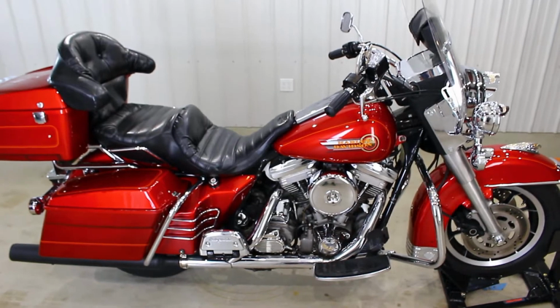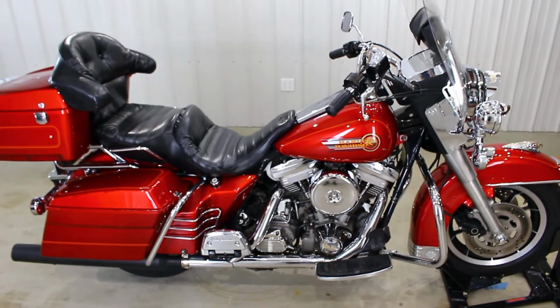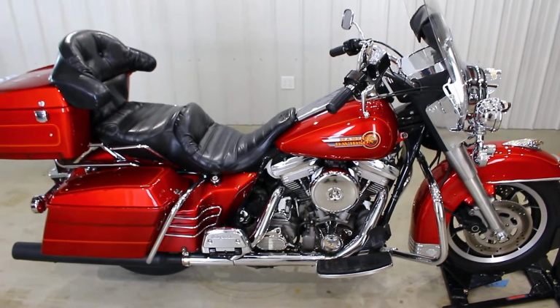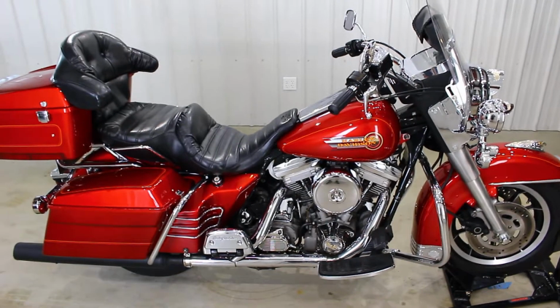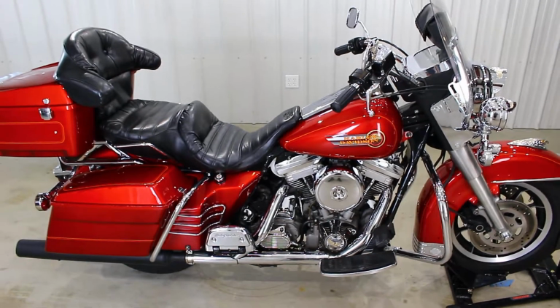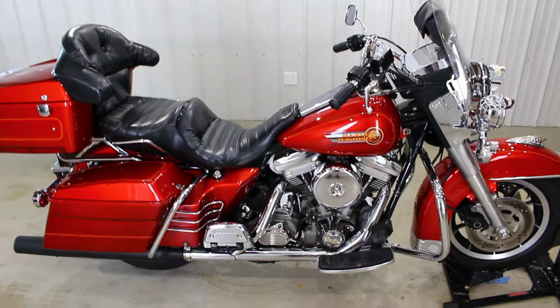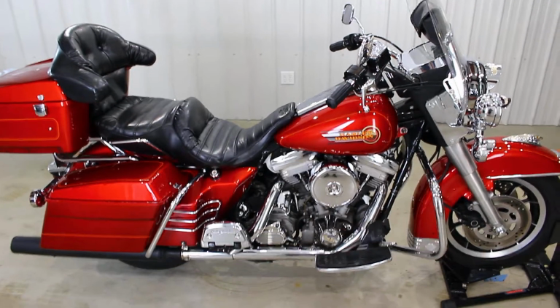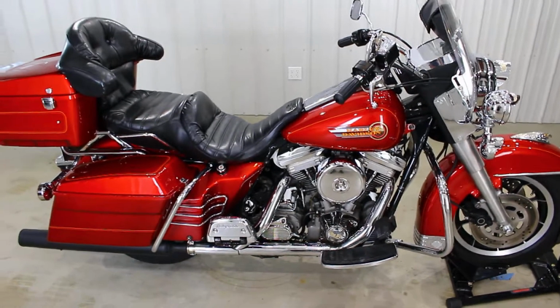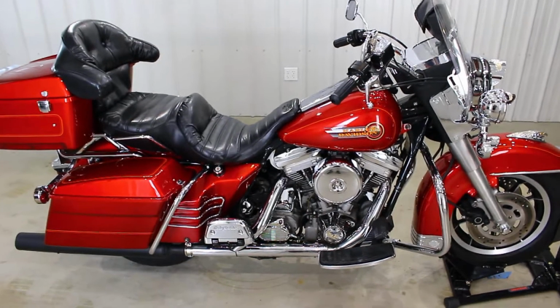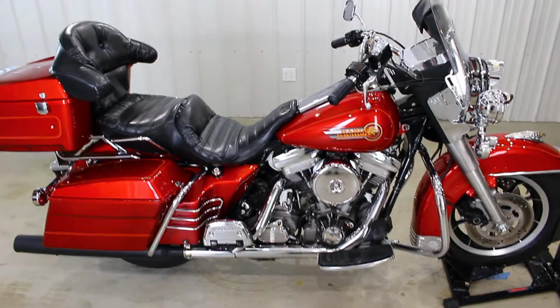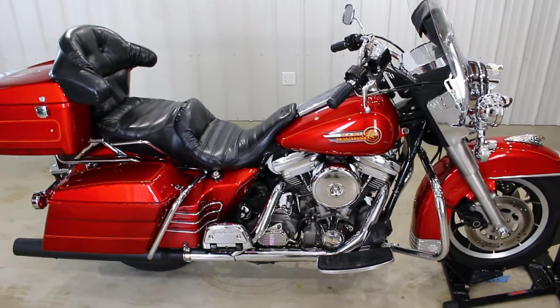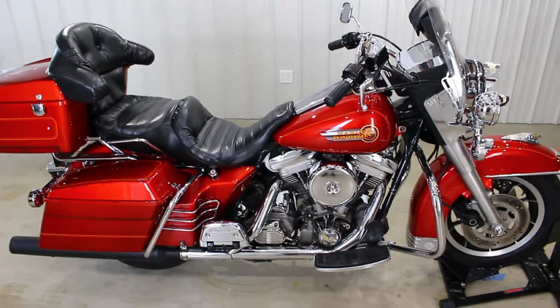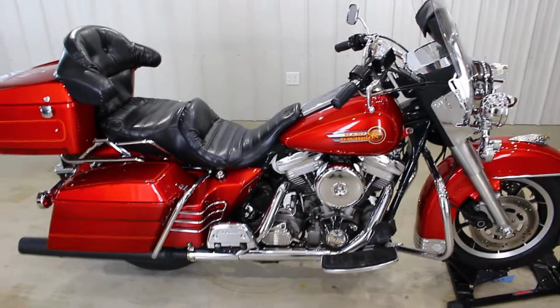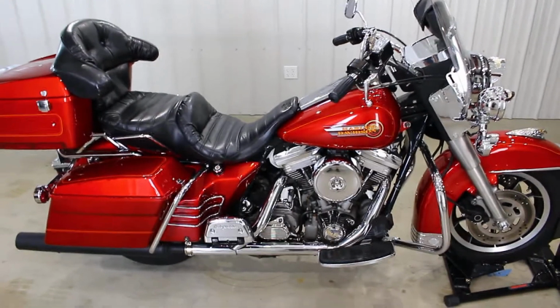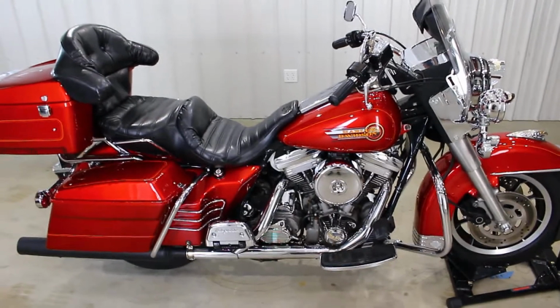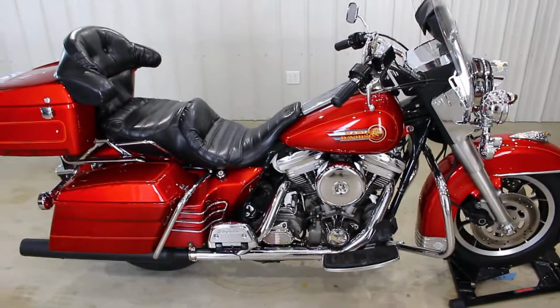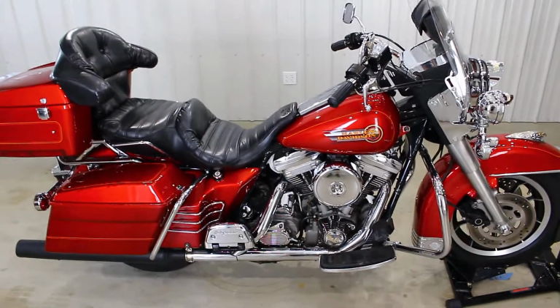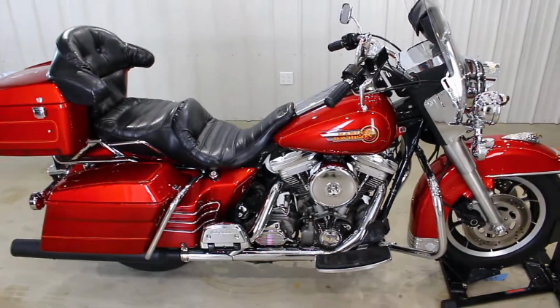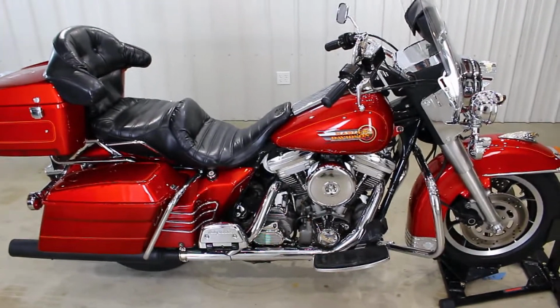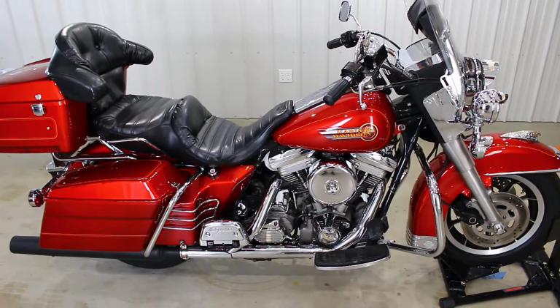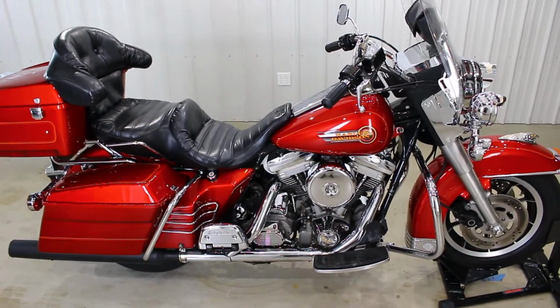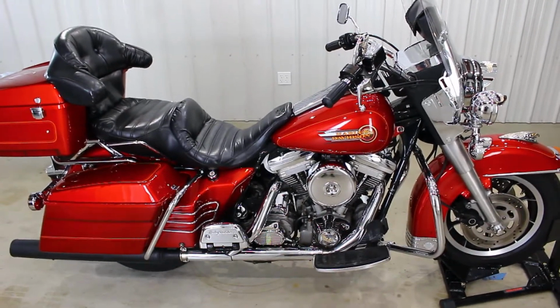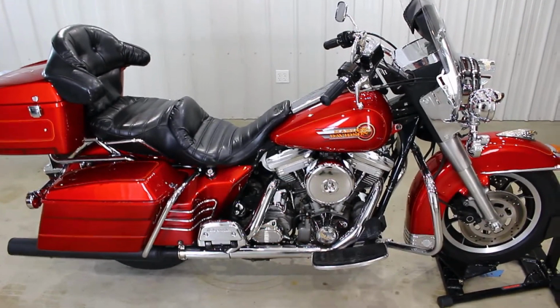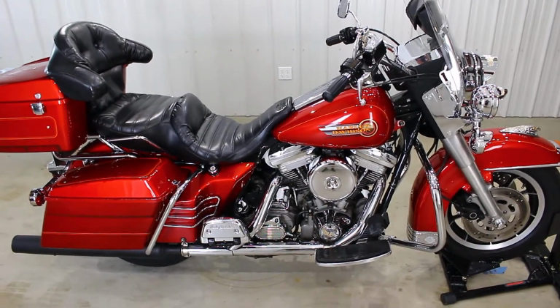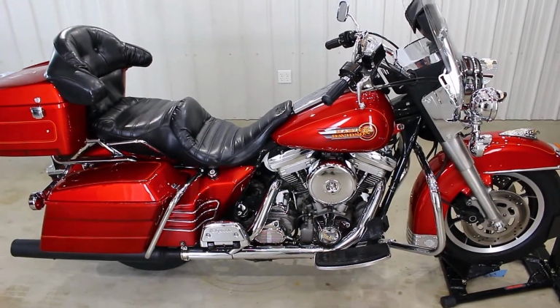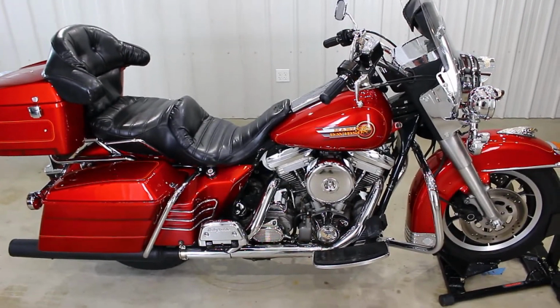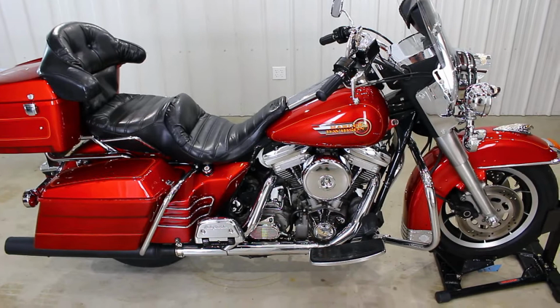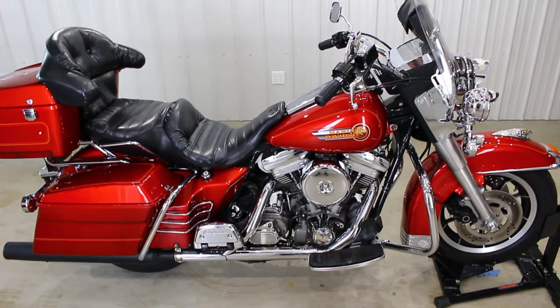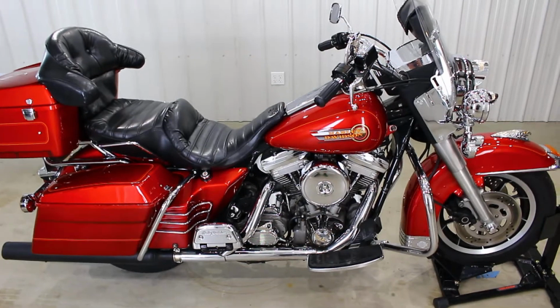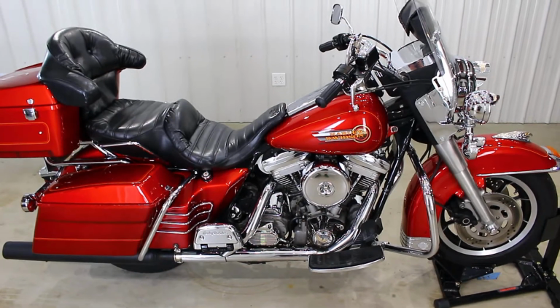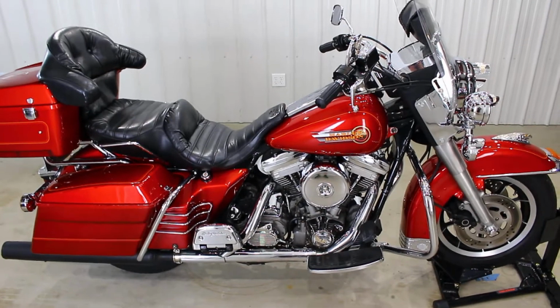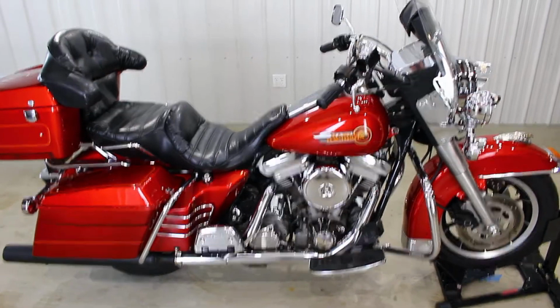What's up guys? Caleb here from SRKCycles.com.